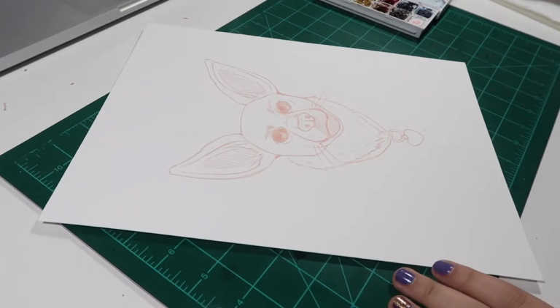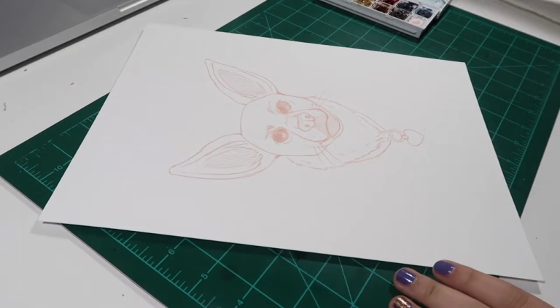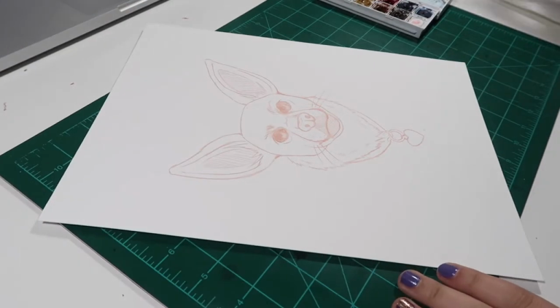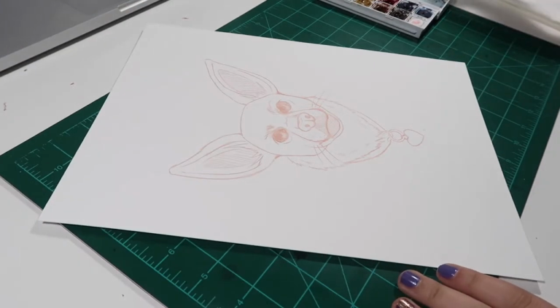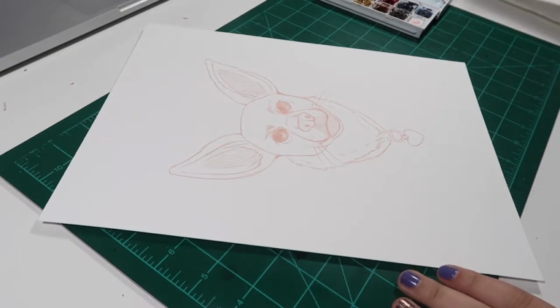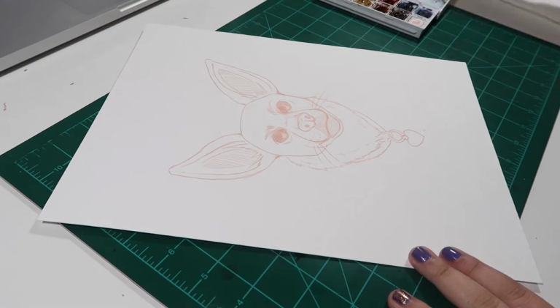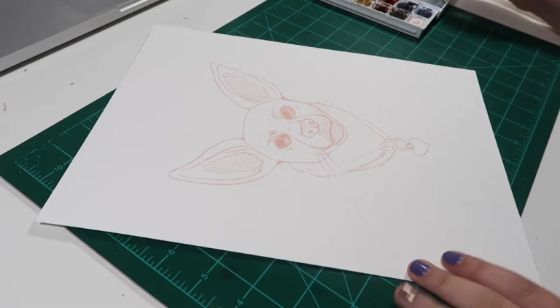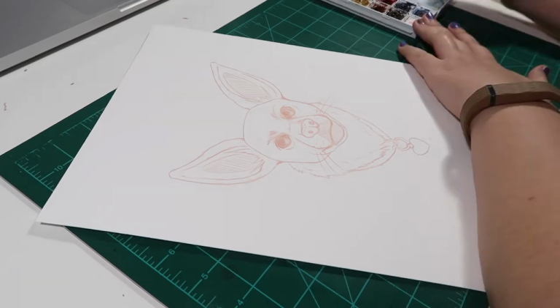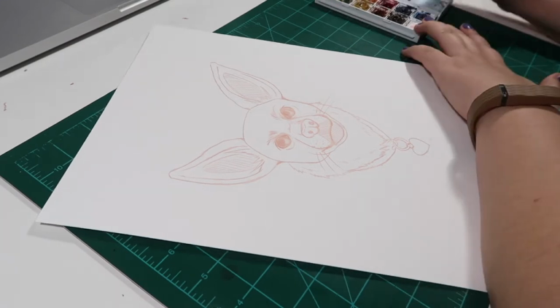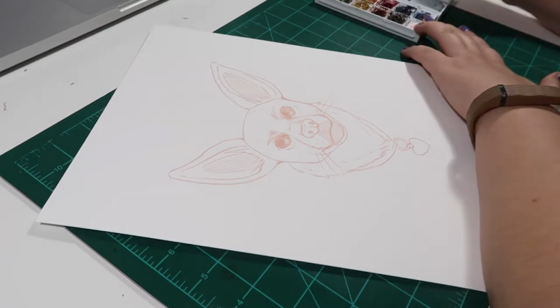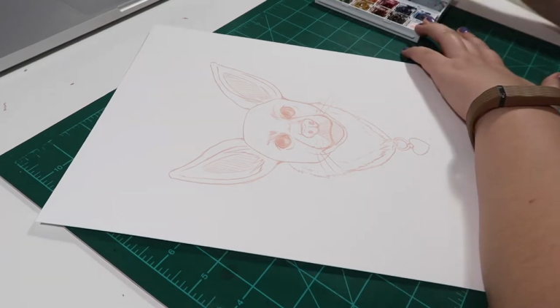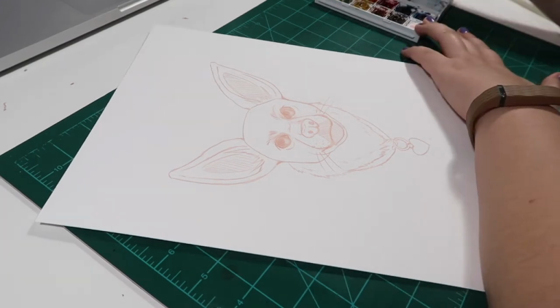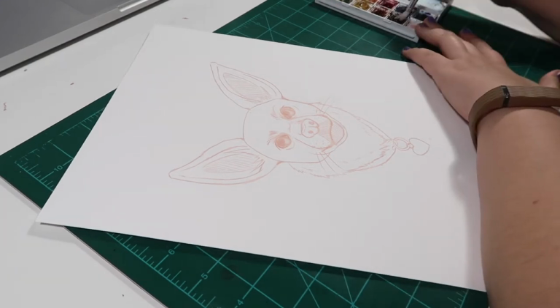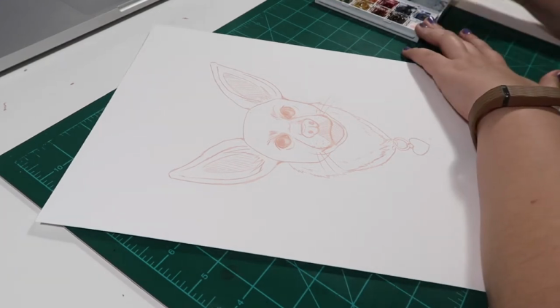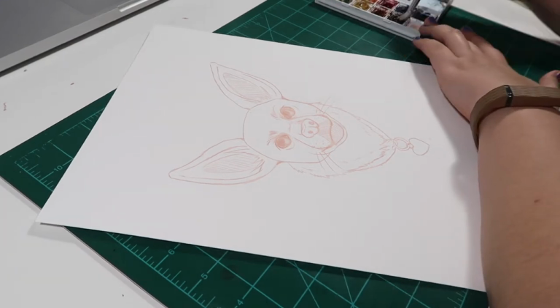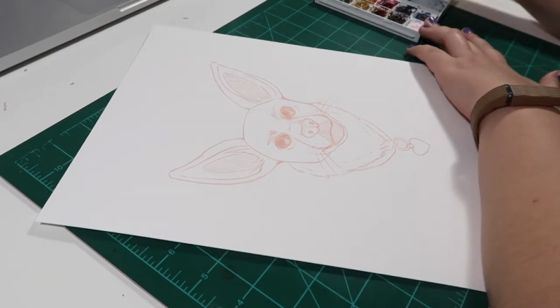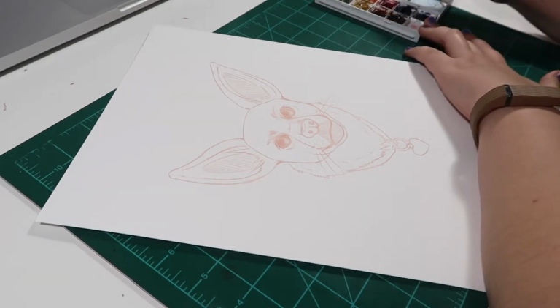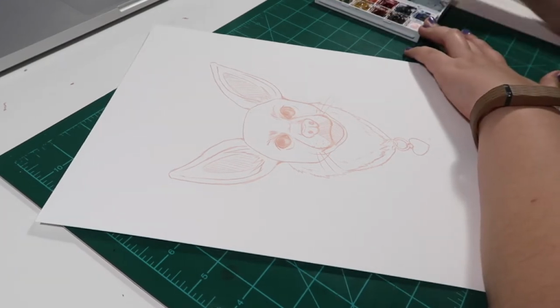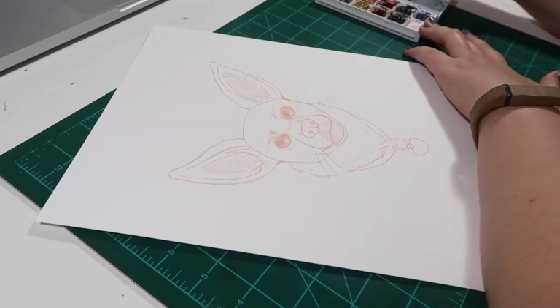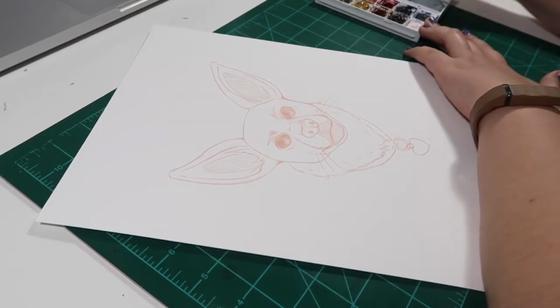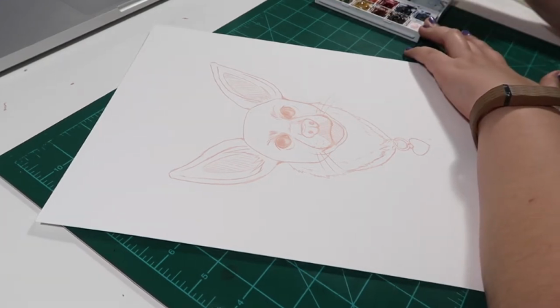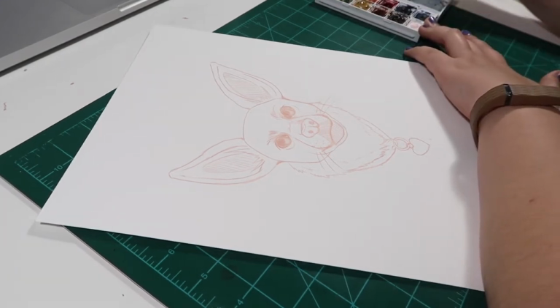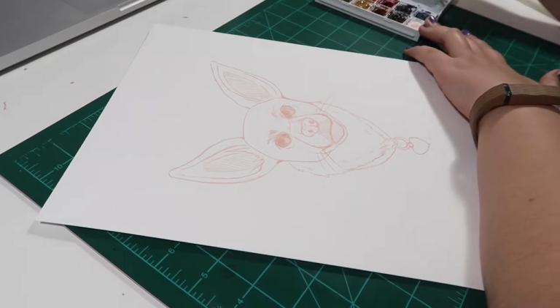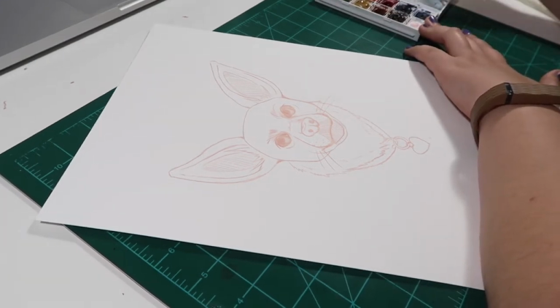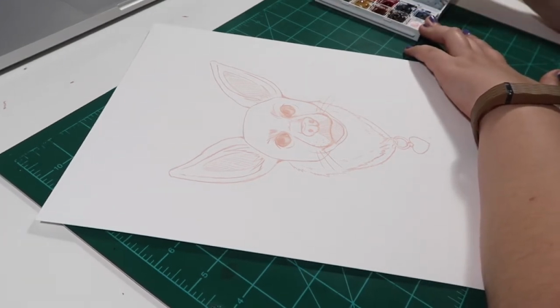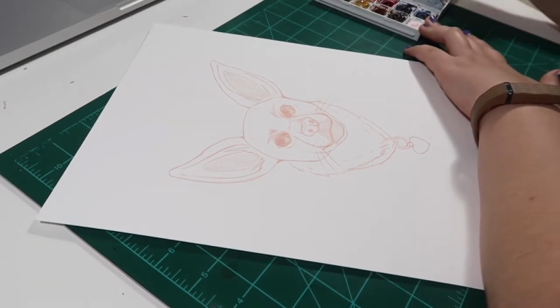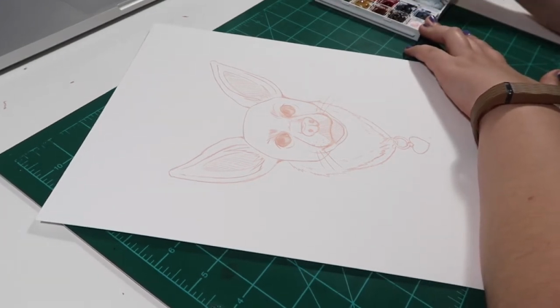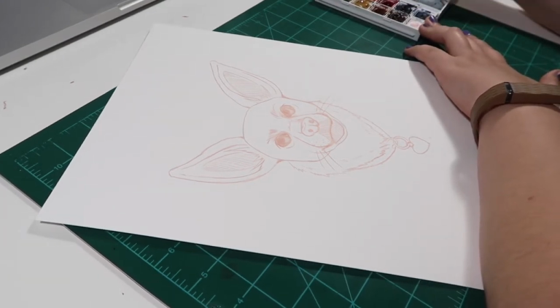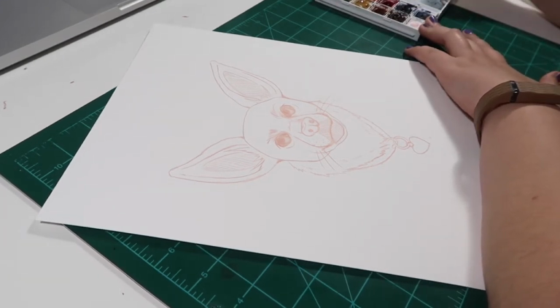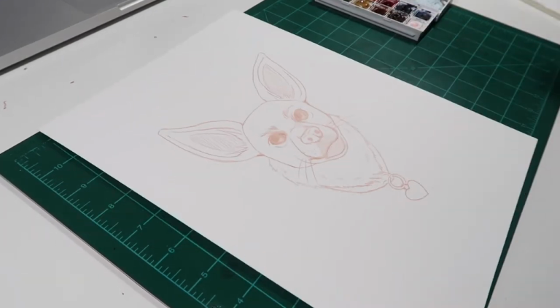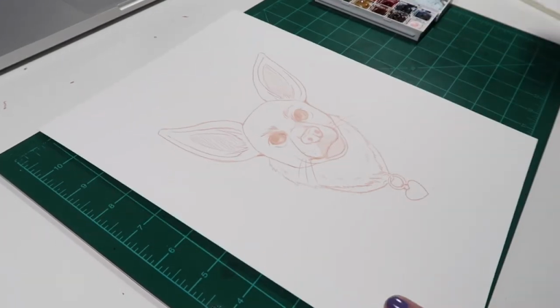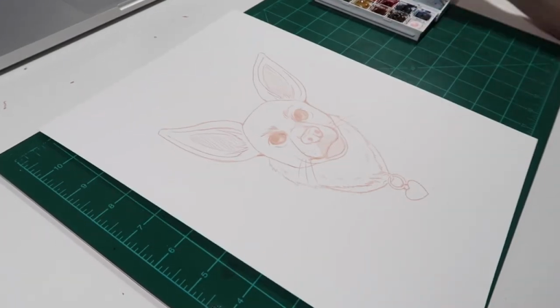What's up, guys? It's Amanda. Welcome back to my channel, and happy Artsy Fartsy Friday.